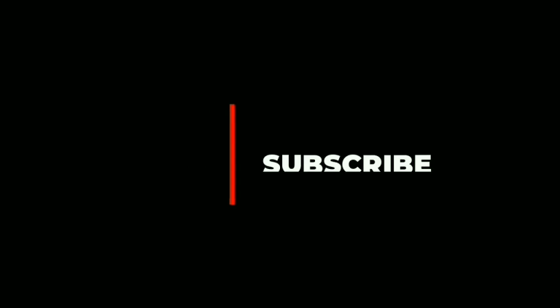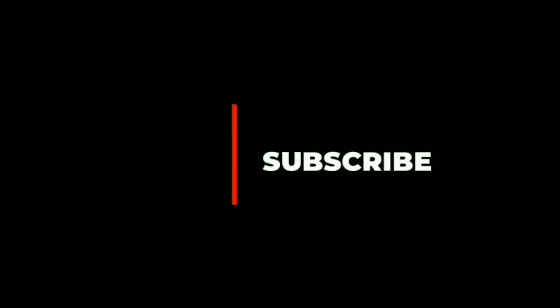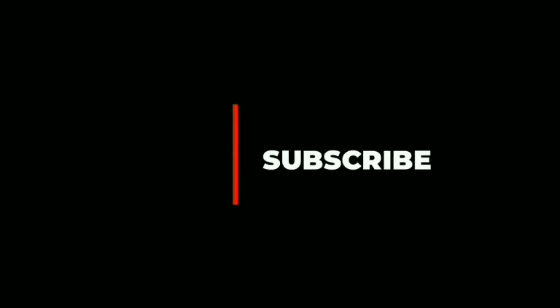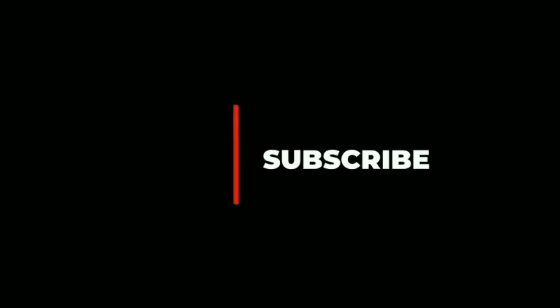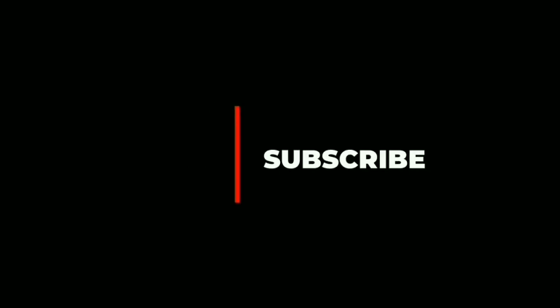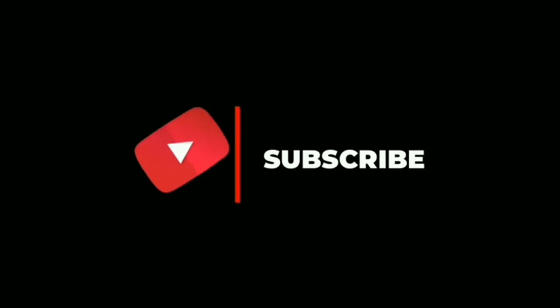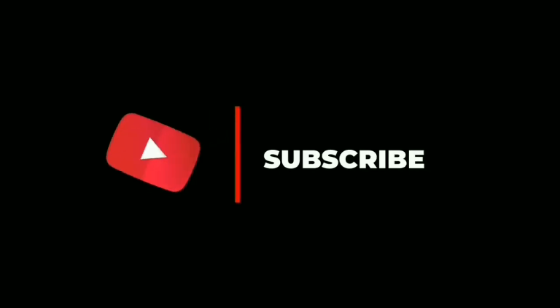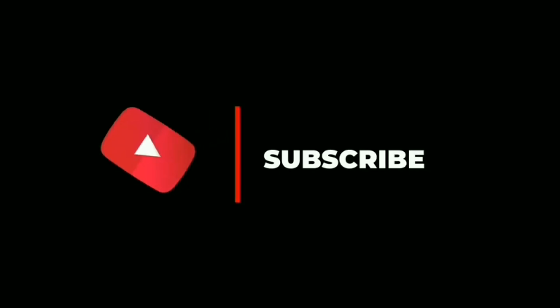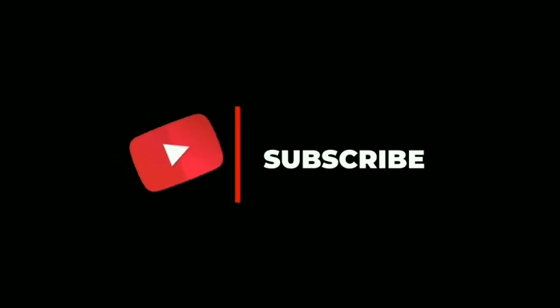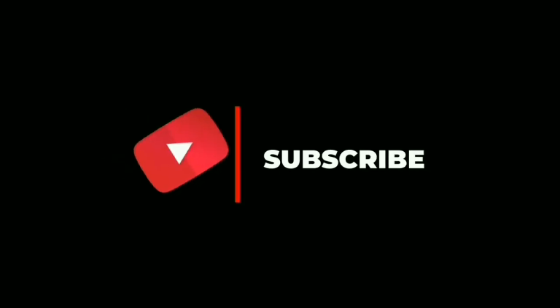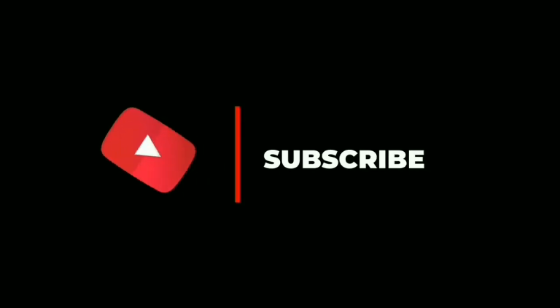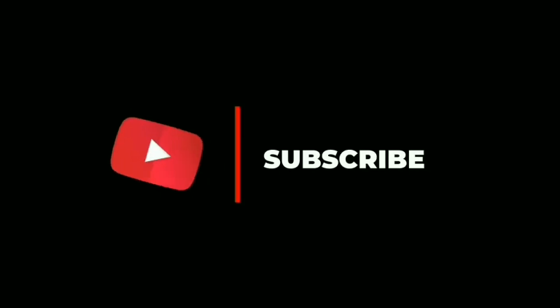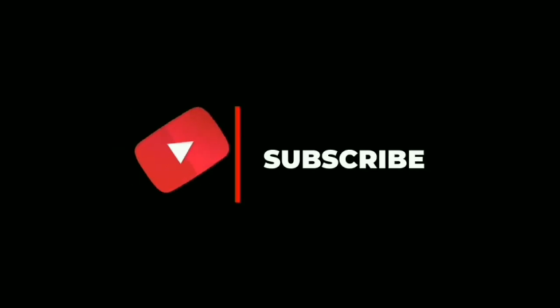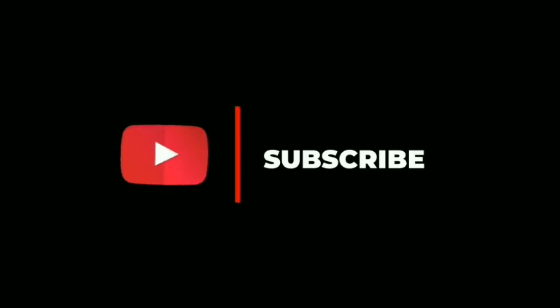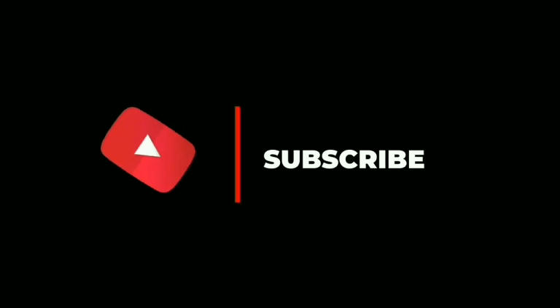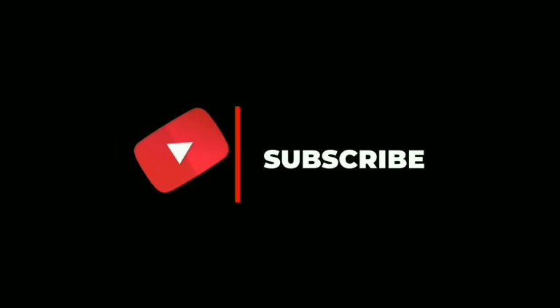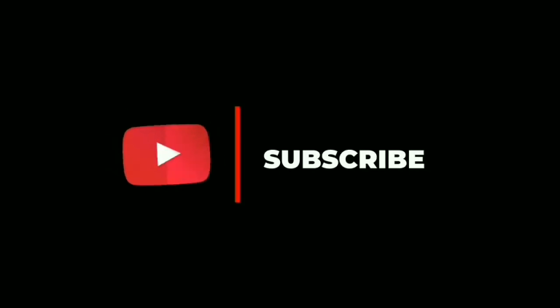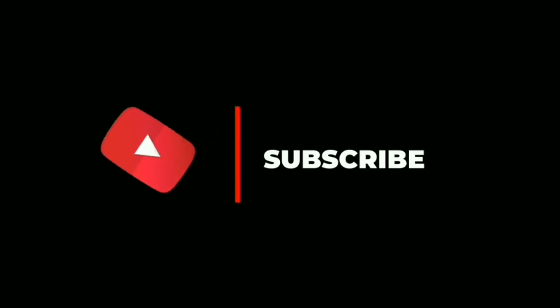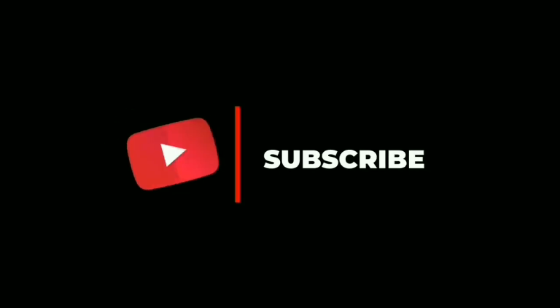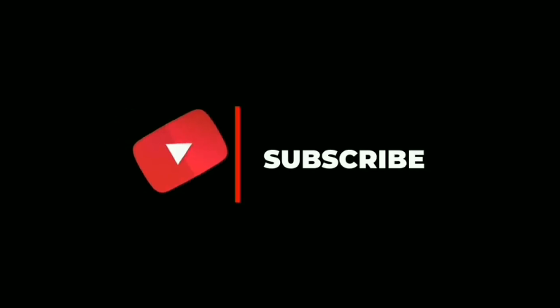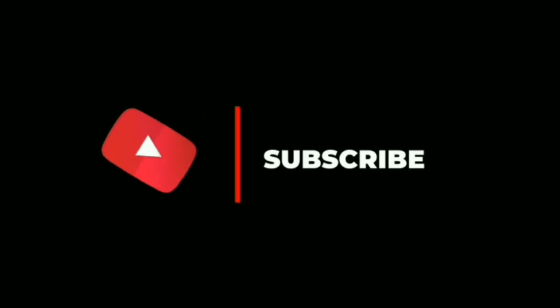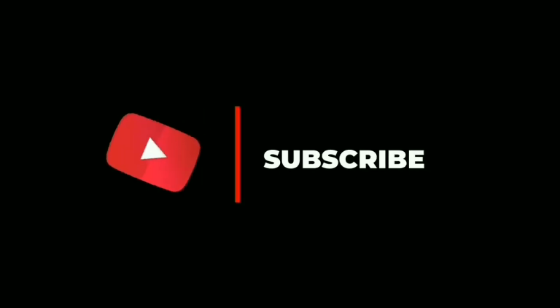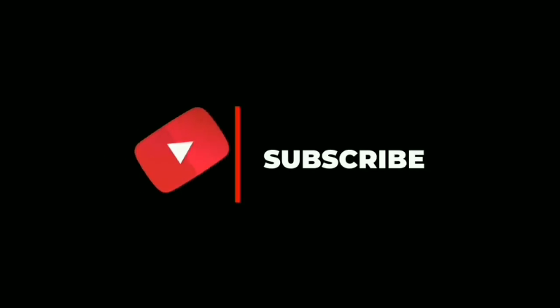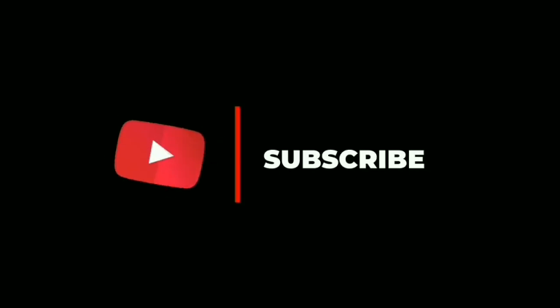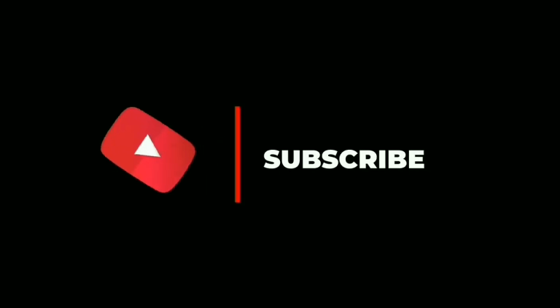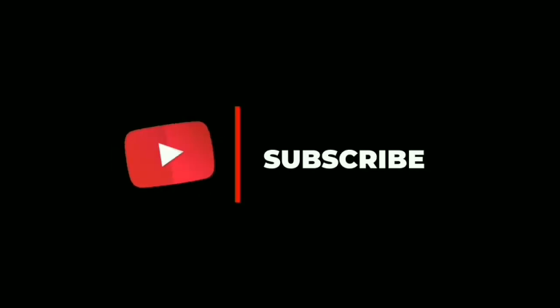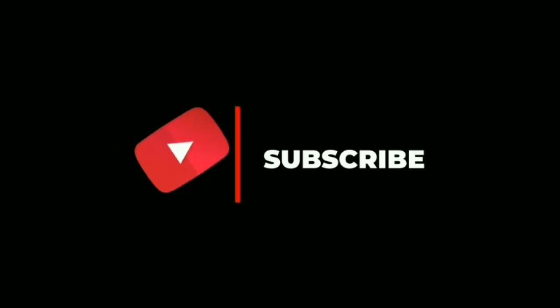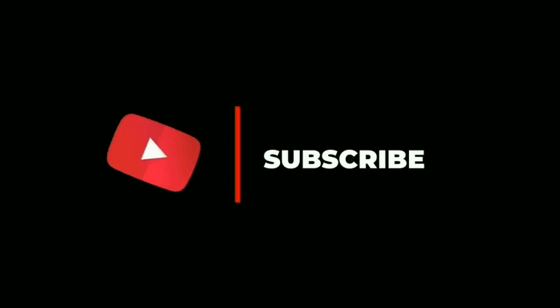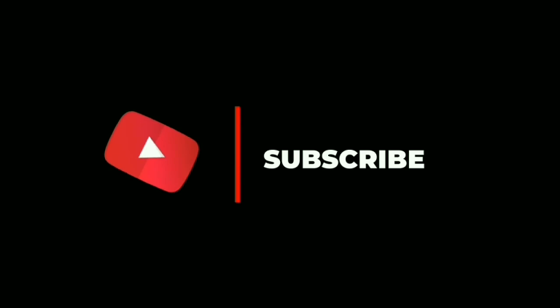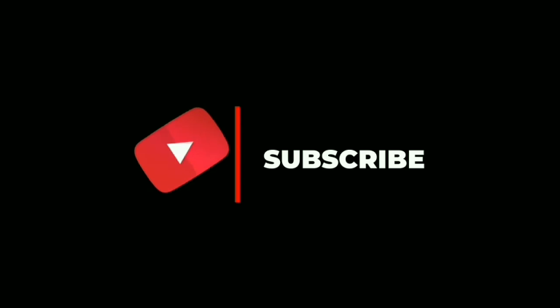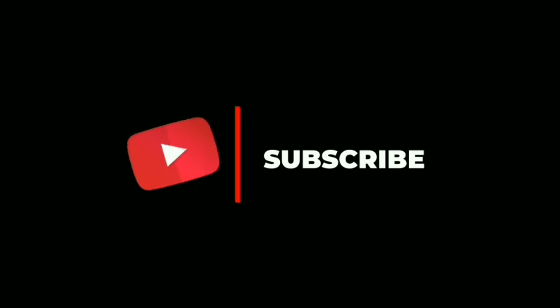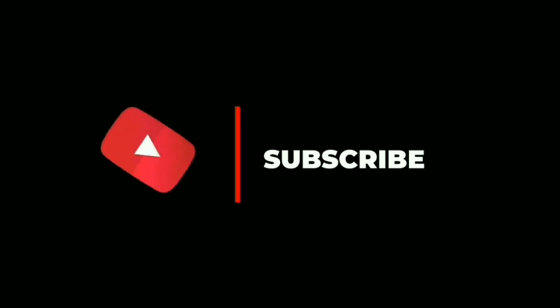Thanks for watching. Please like, share and subscribe to my channel. Thank you so much.